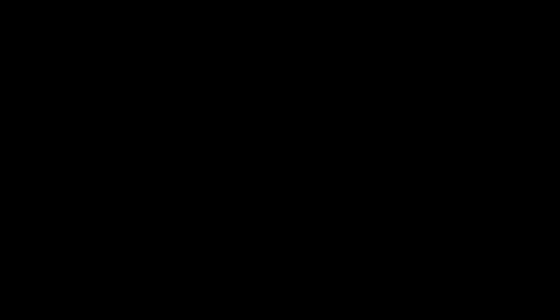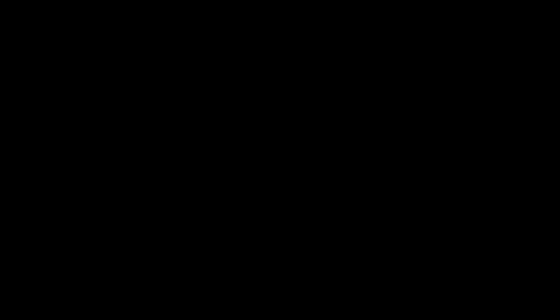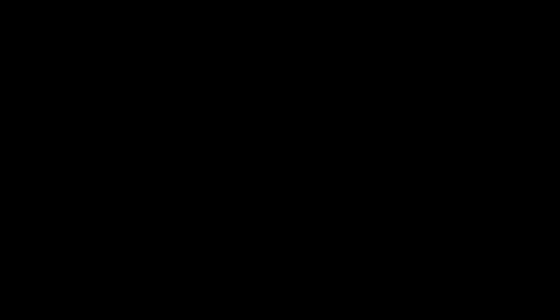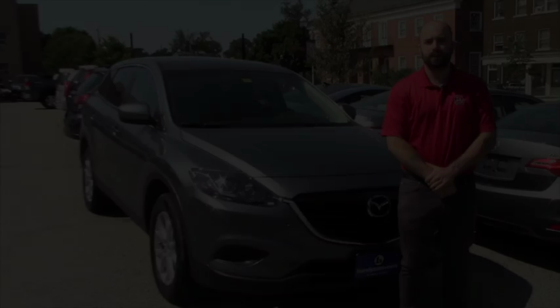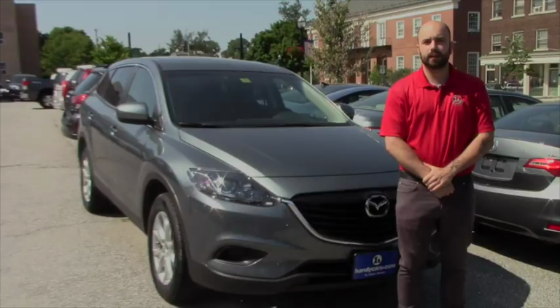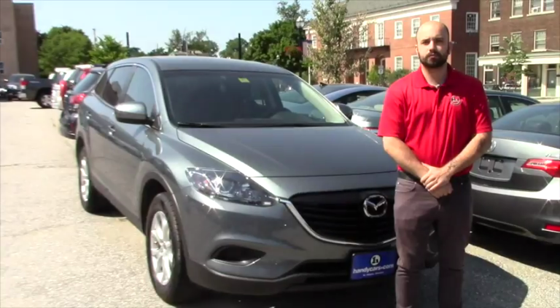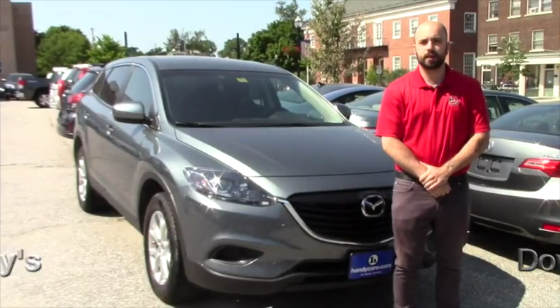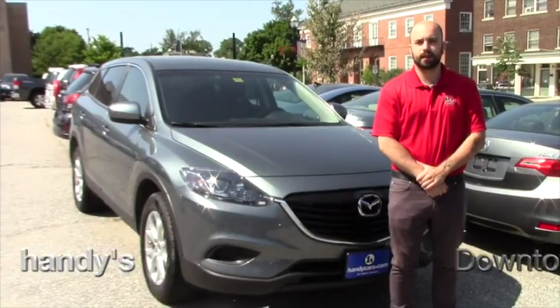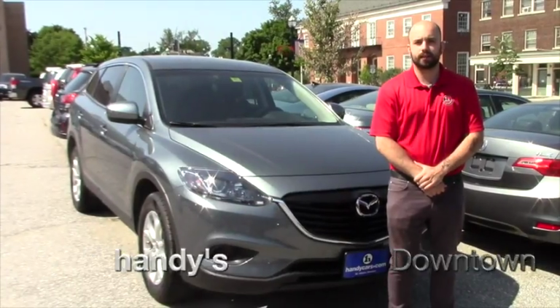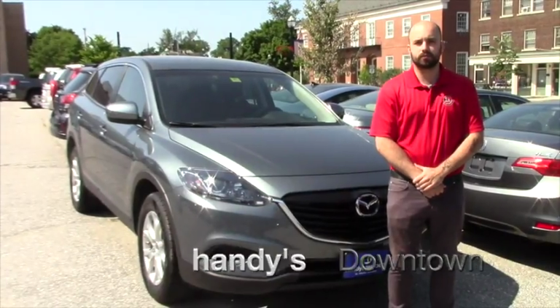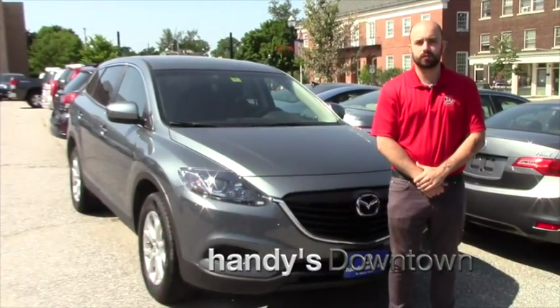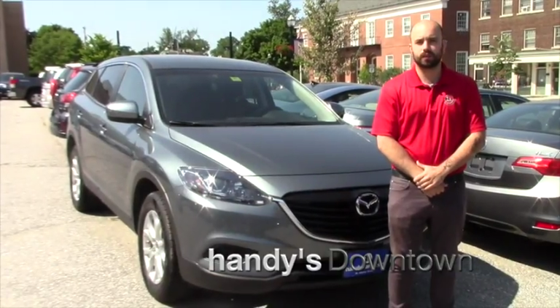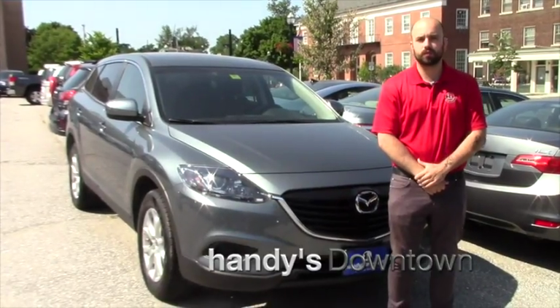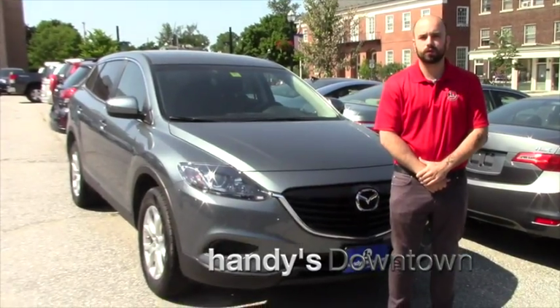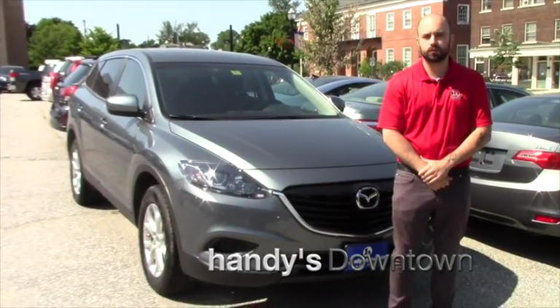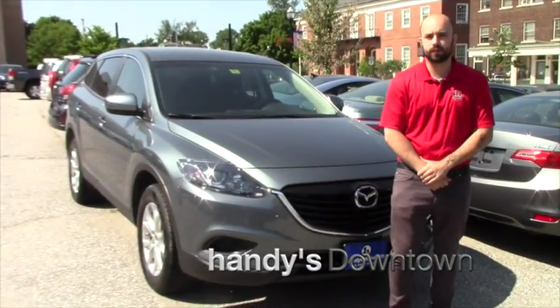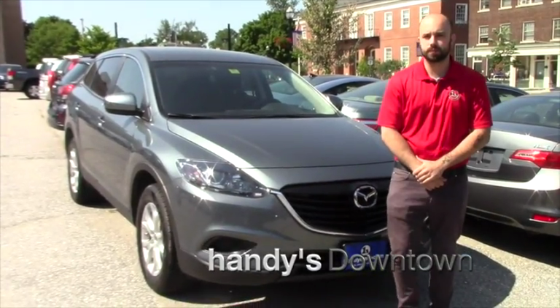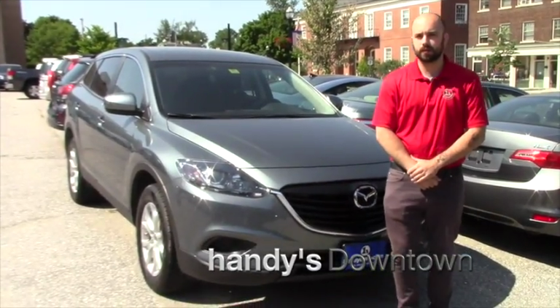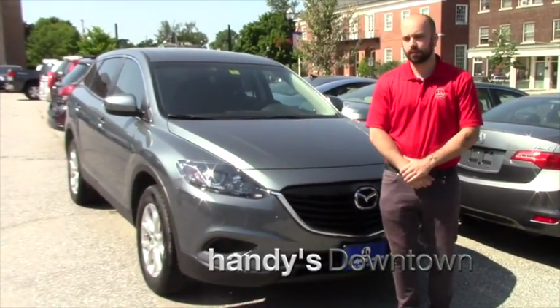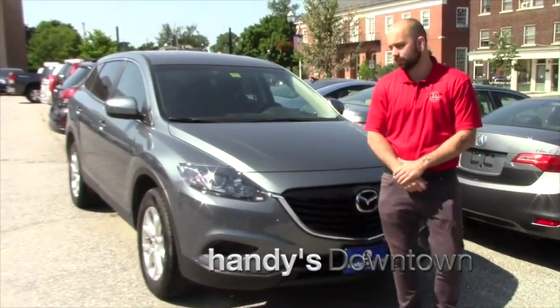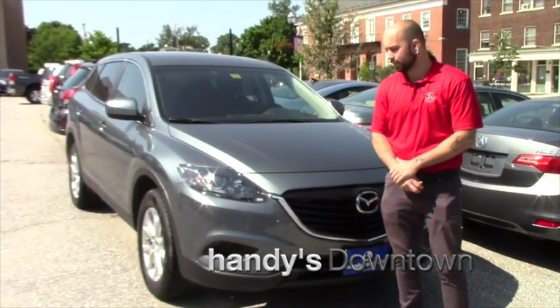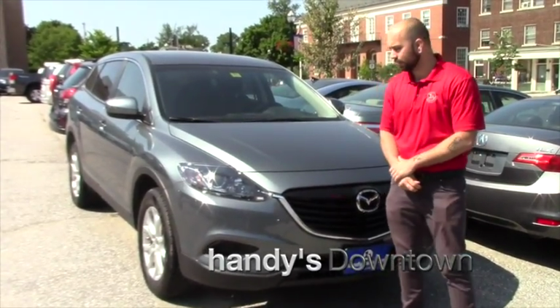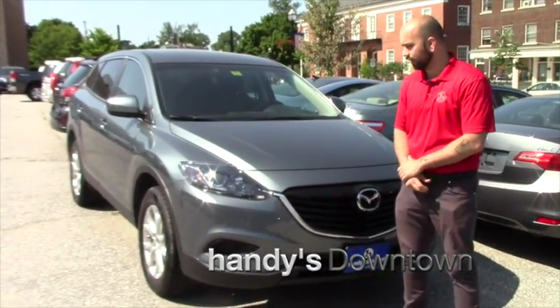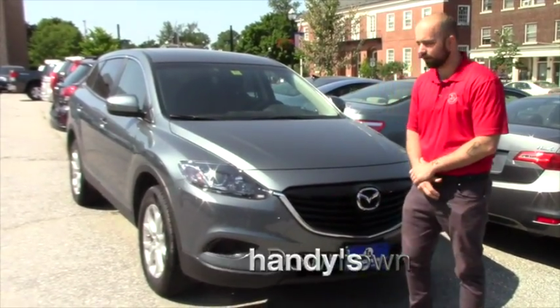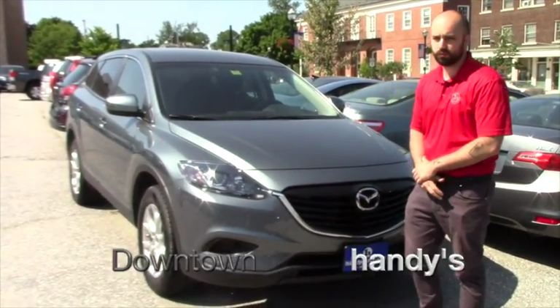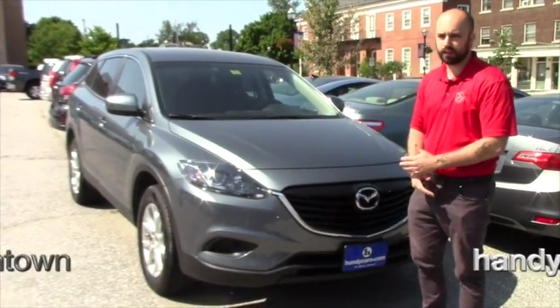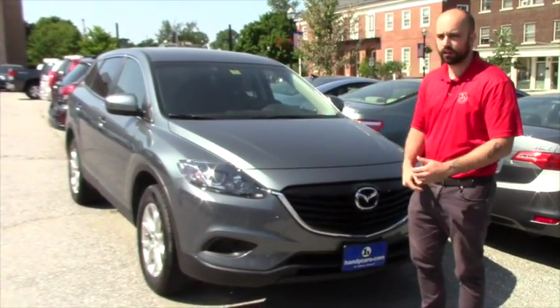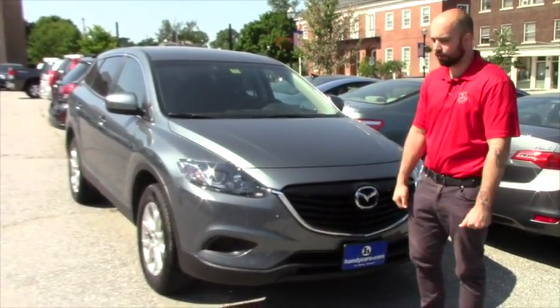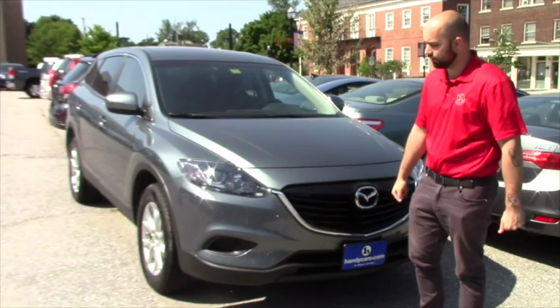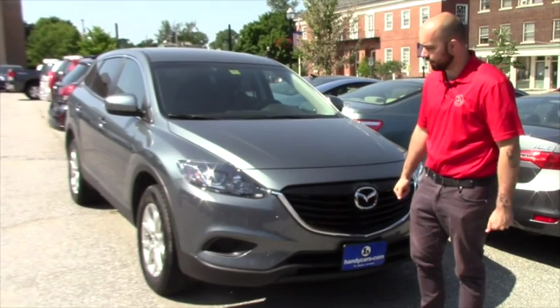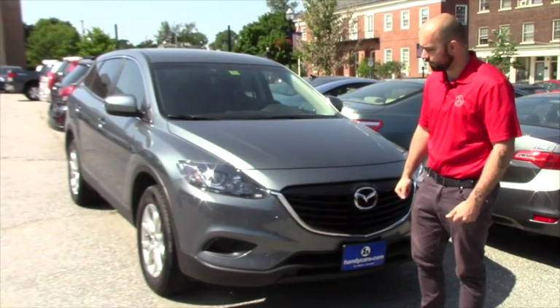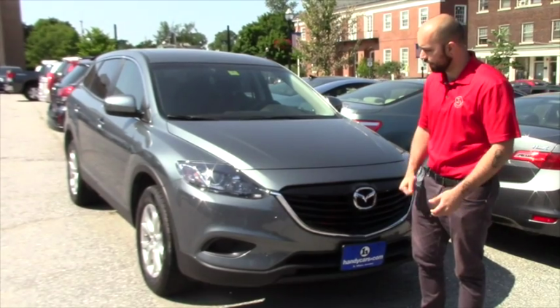Hey Eli, Nick from Hannity's Downtown. Just wanted to give you a quick look at this Mazda CX-9. I know we didn't hit it off with the CX-5.